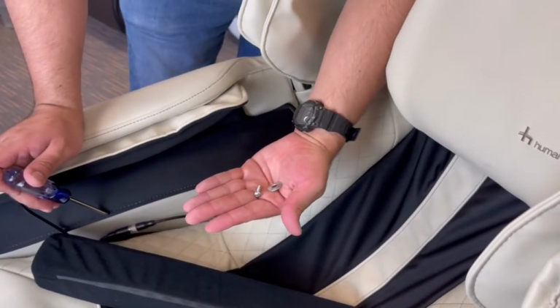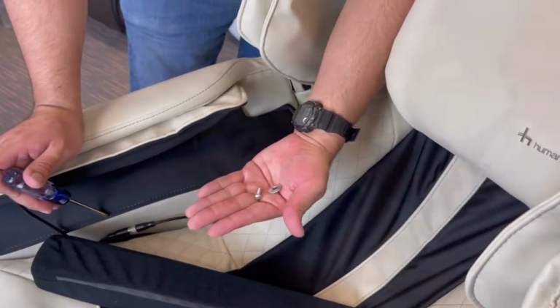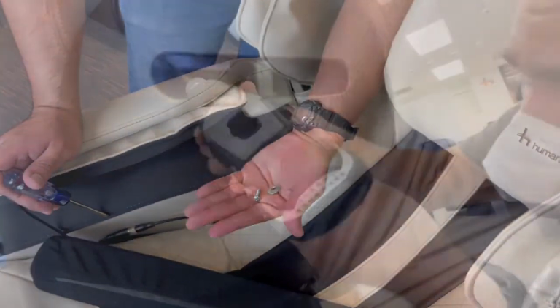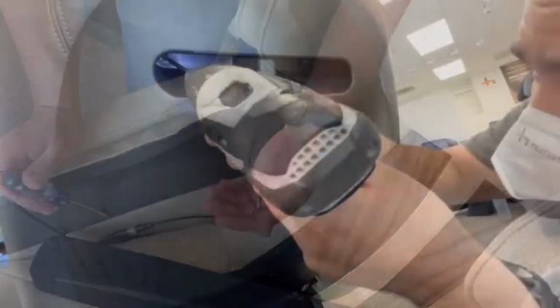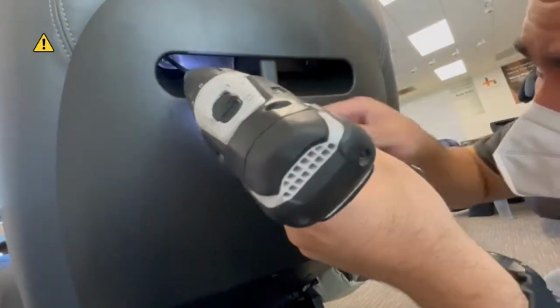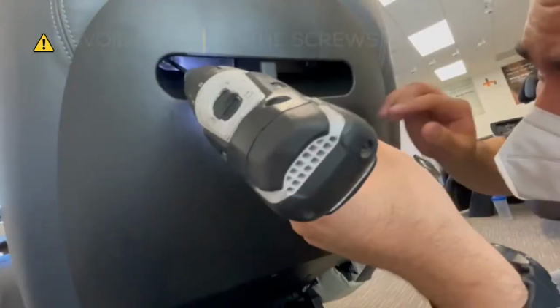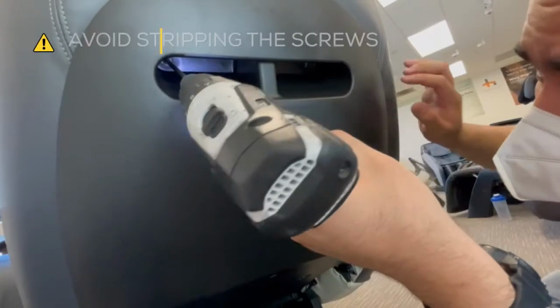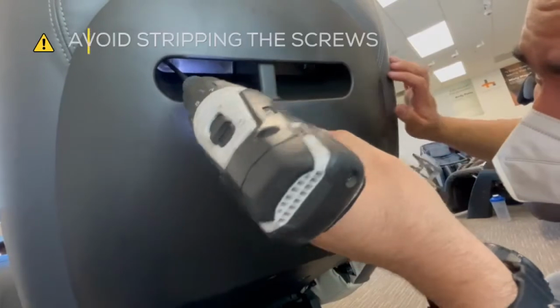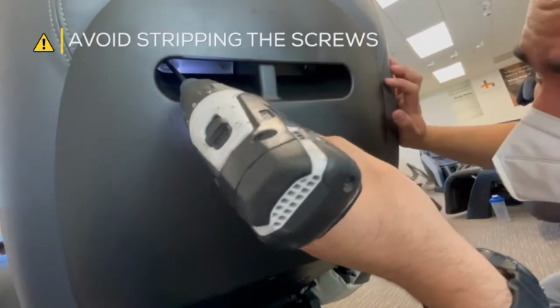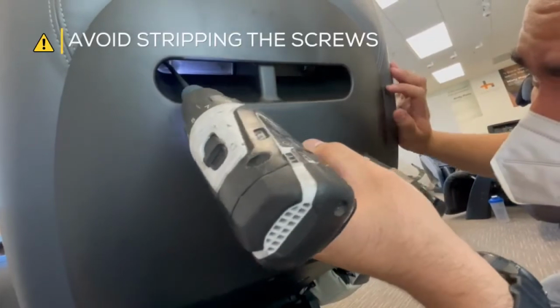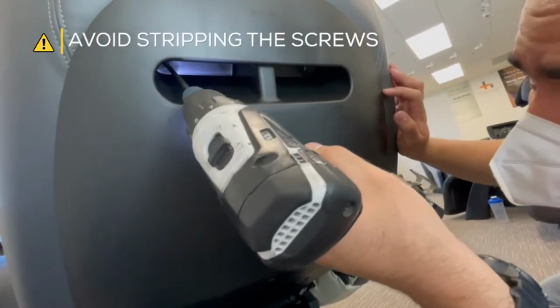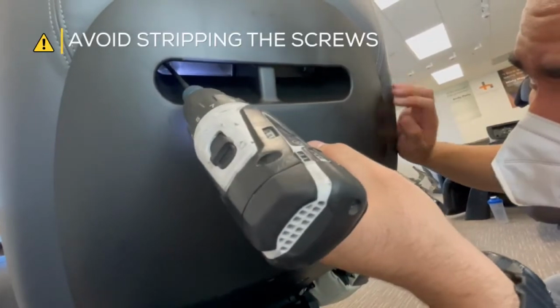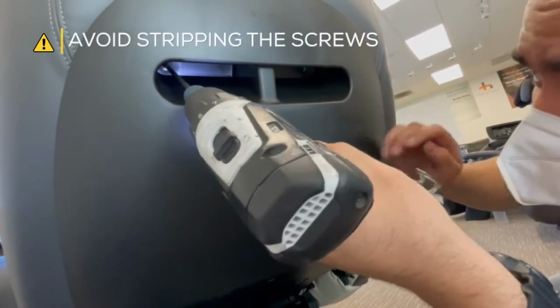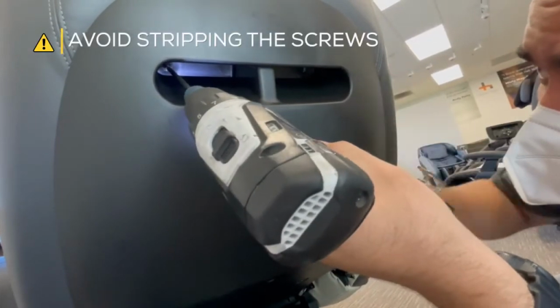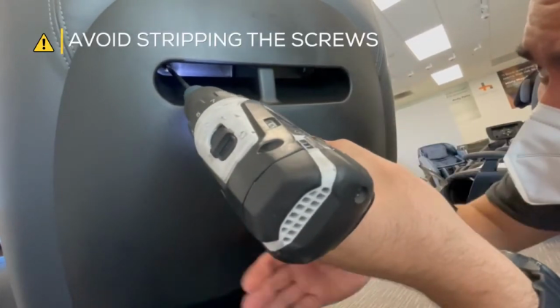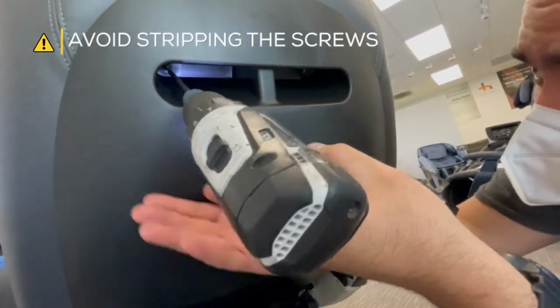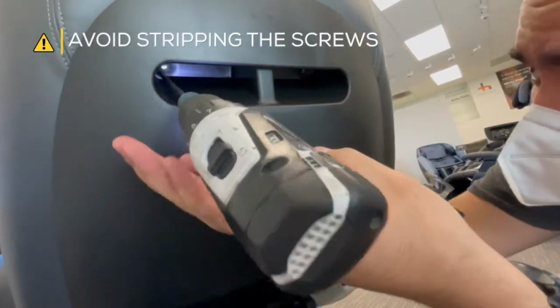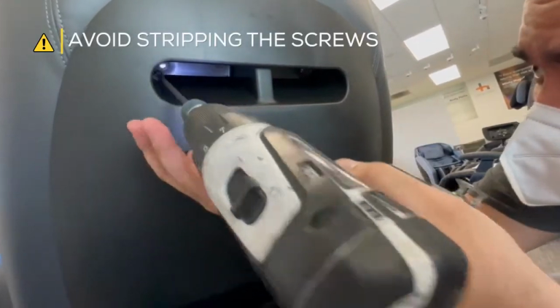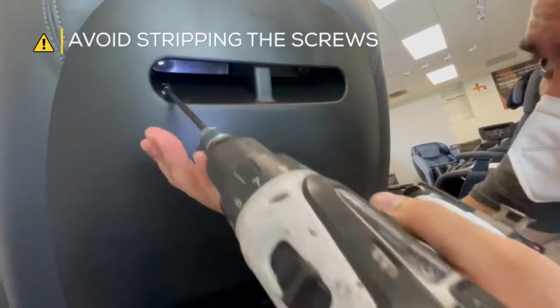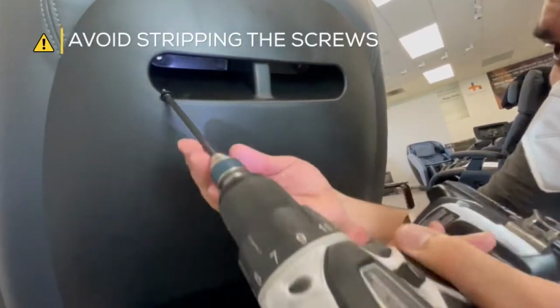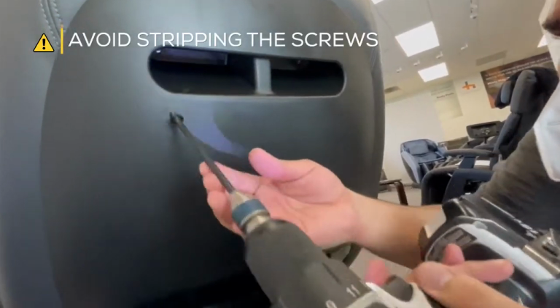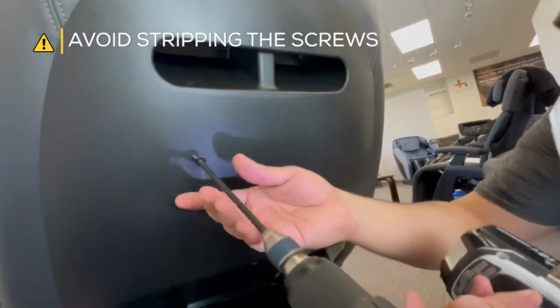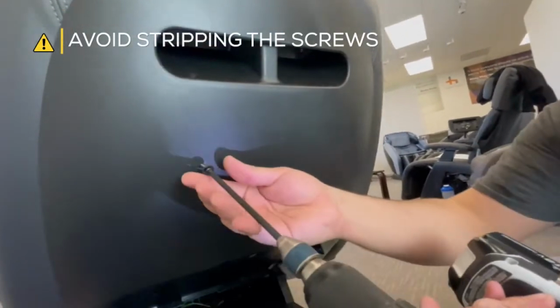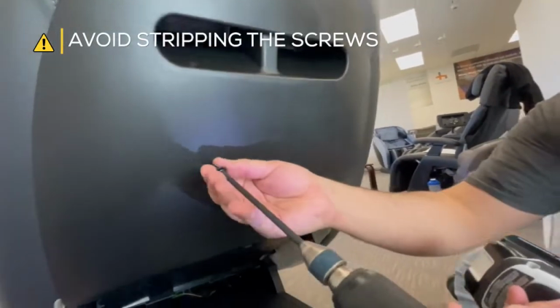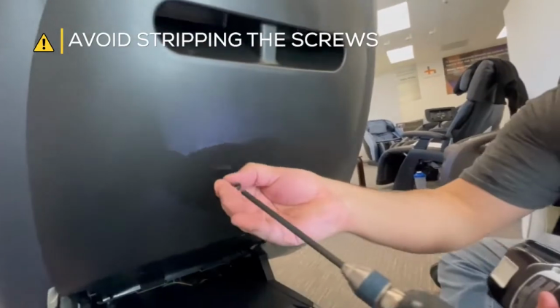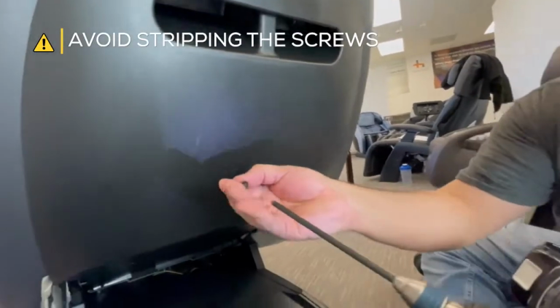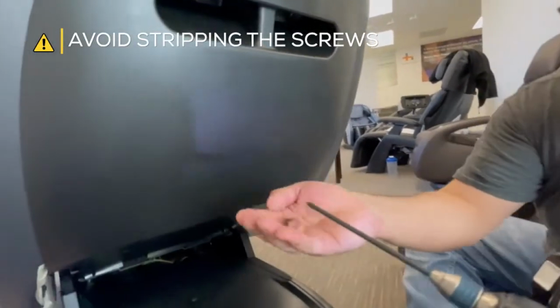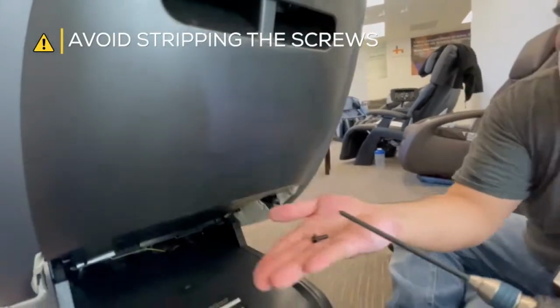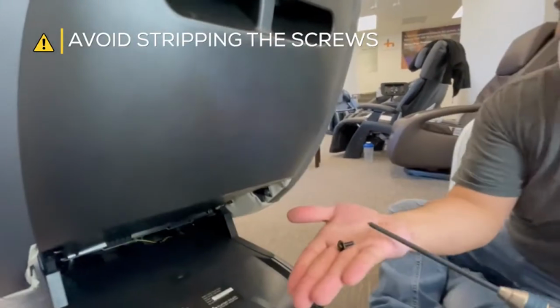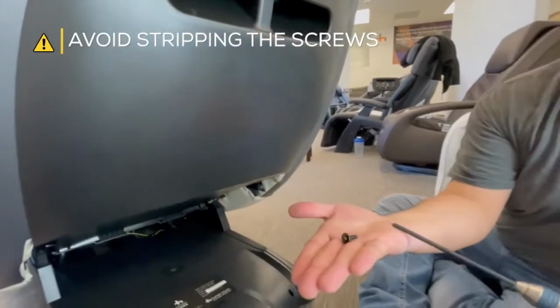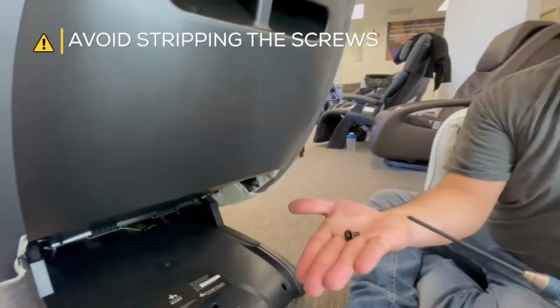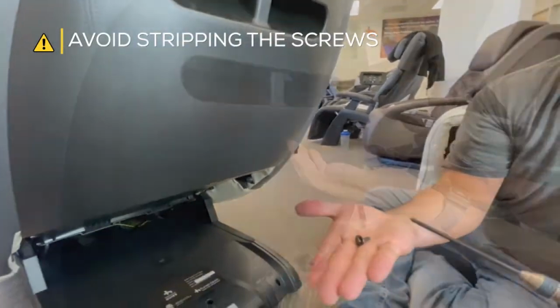Remove the four screws securing the backrest cover to the chair, then detach the cover.